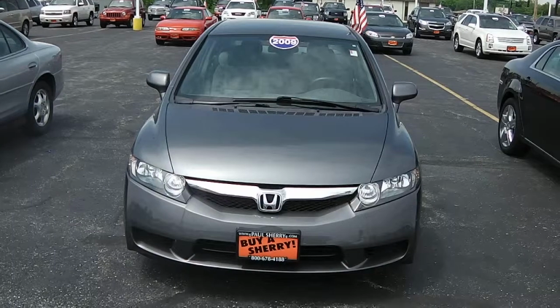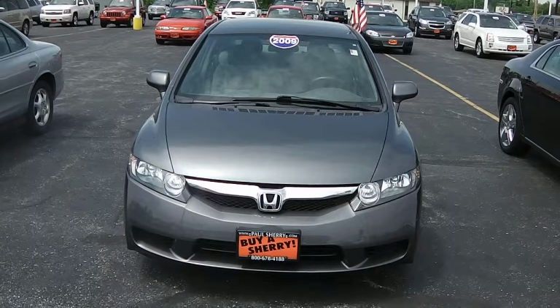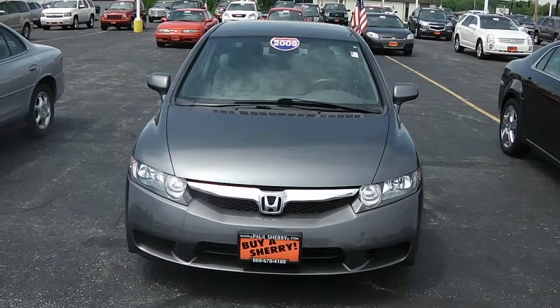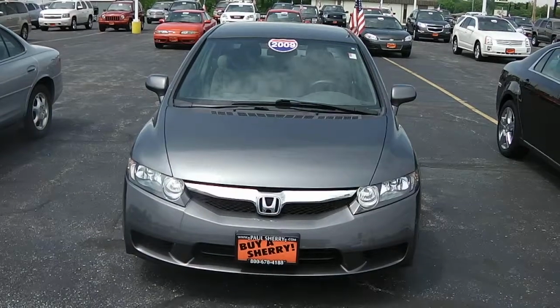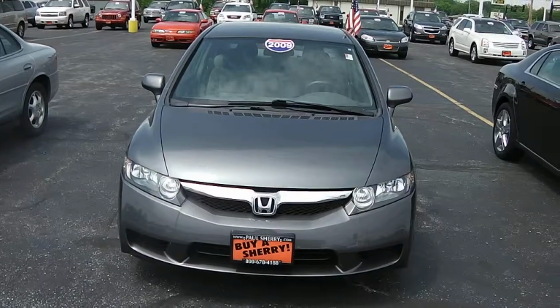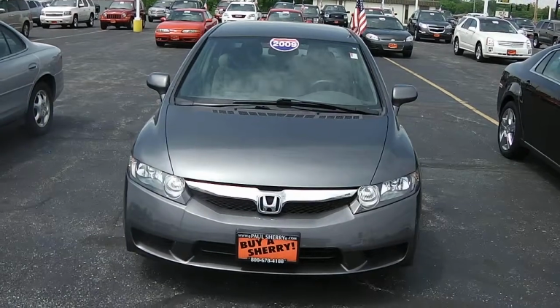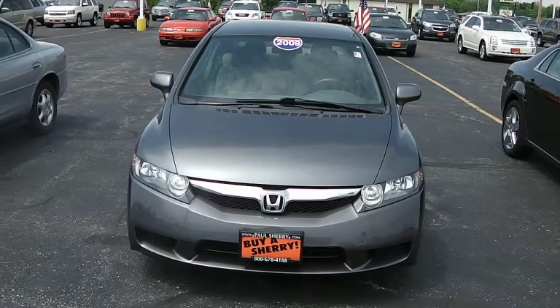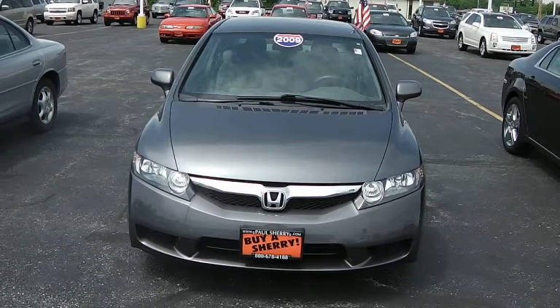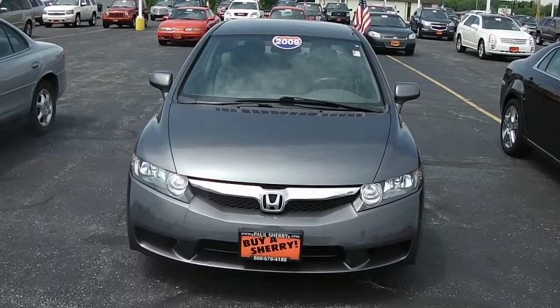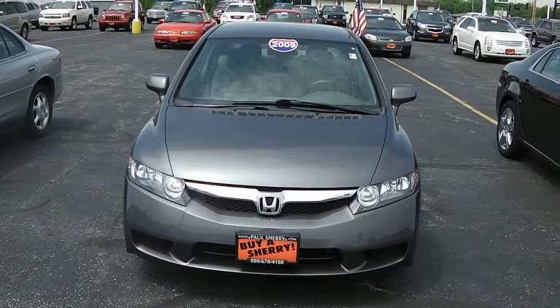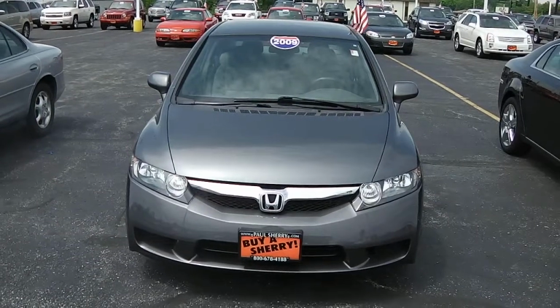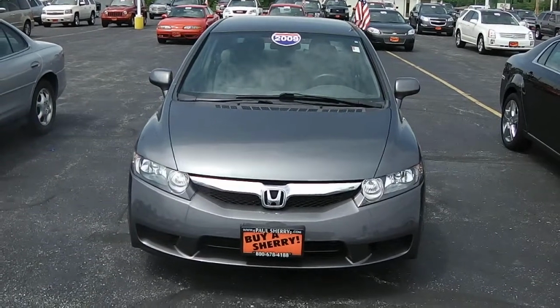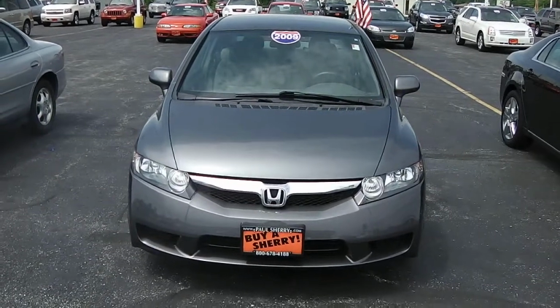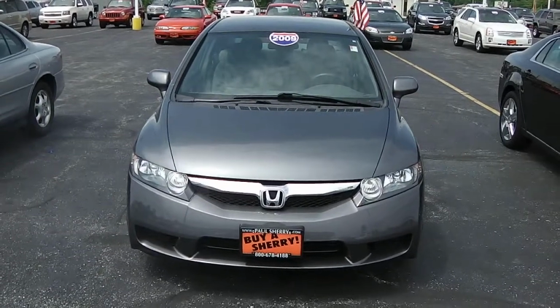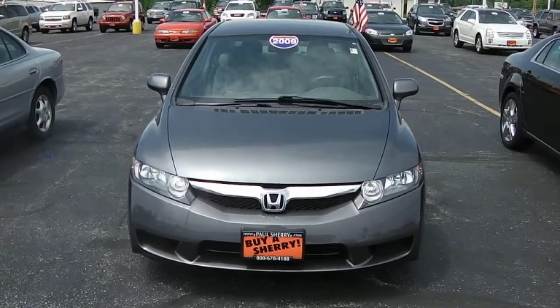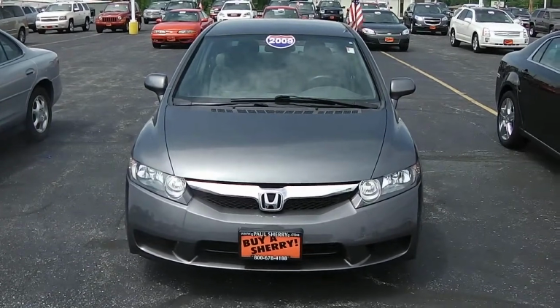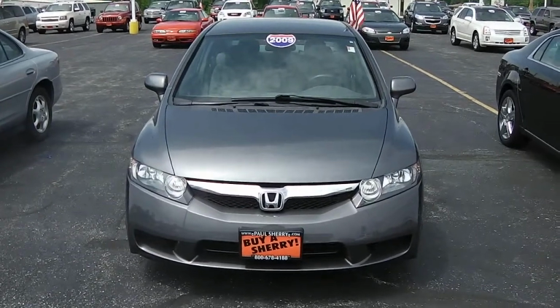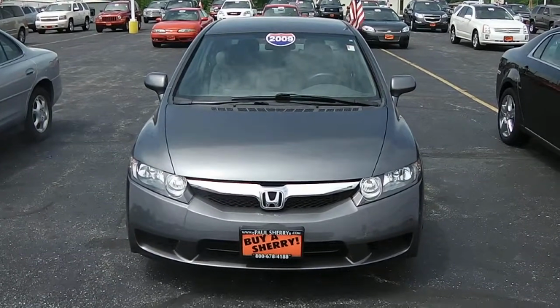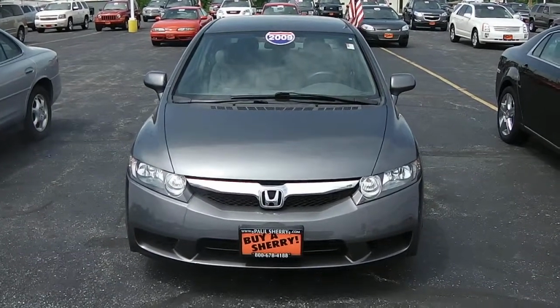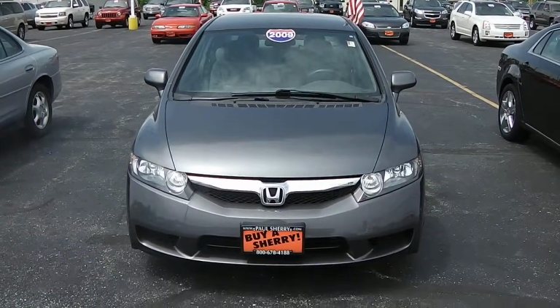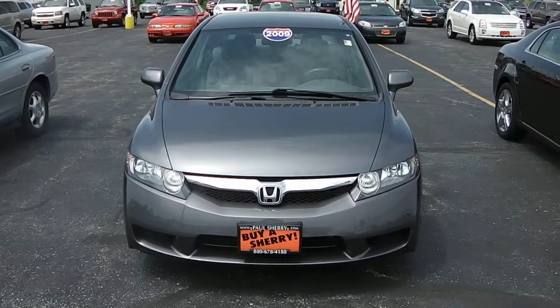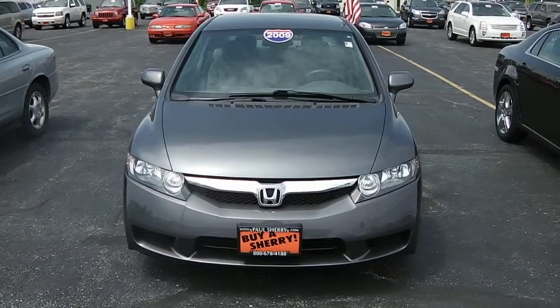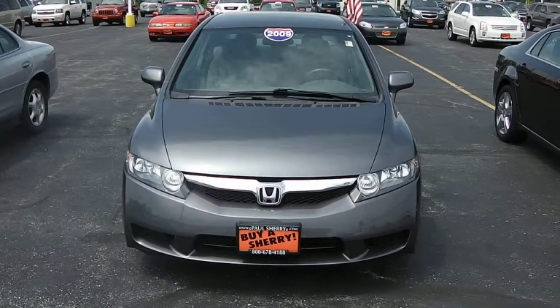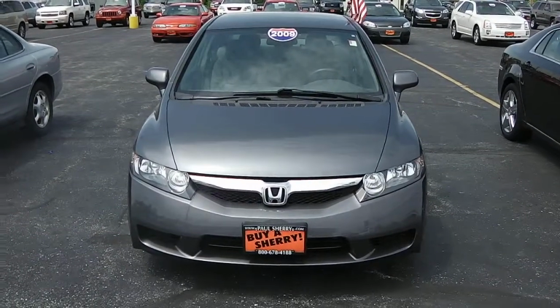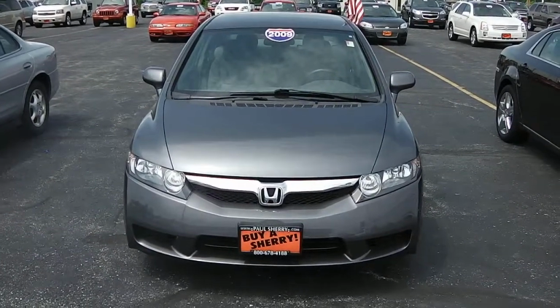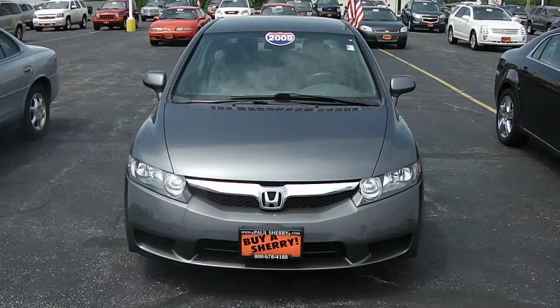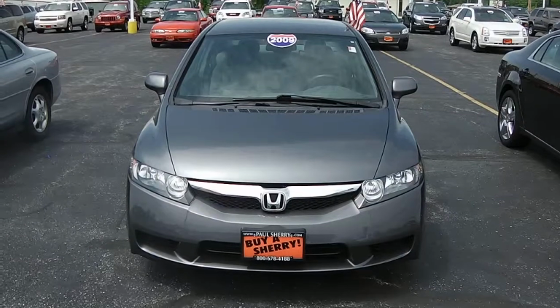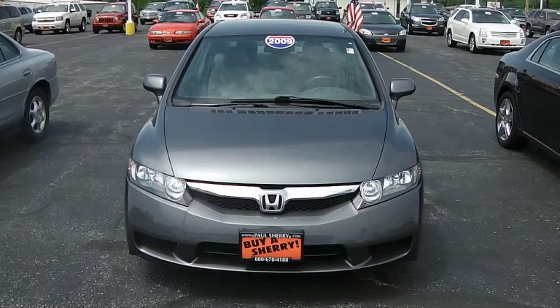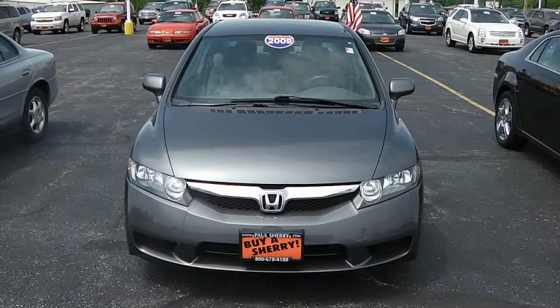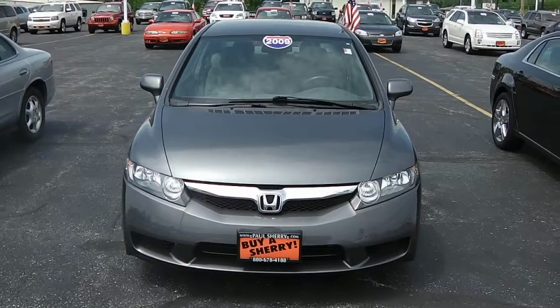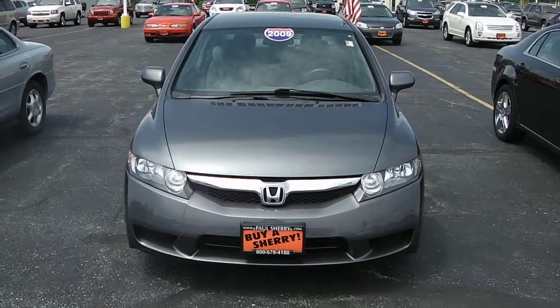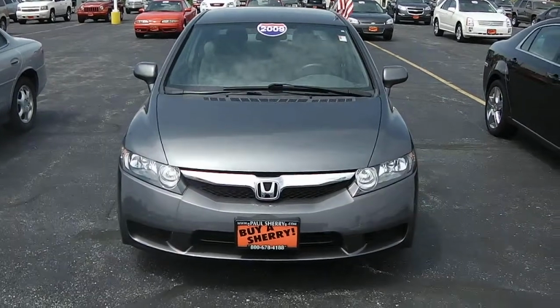Zach Smith with you here at Paul Sherry's Chrysler, Jeep, Dodge, and Ram in Piqua, Ohio. Here we're looking at a 2009 Honda Civic.